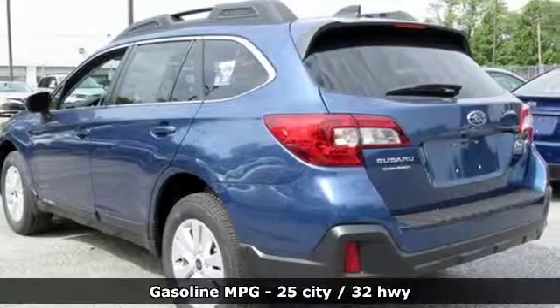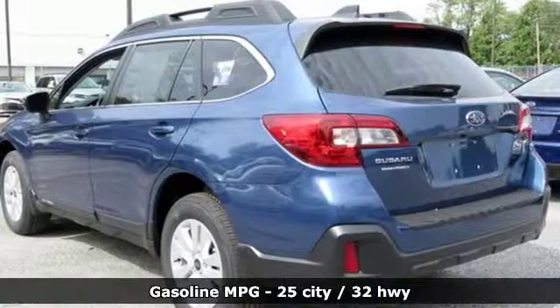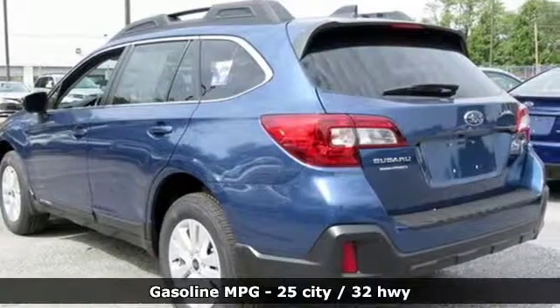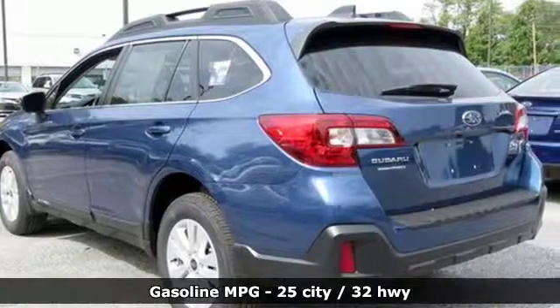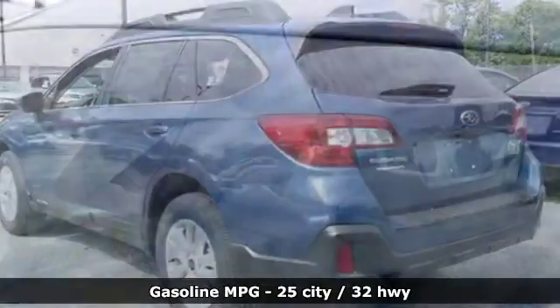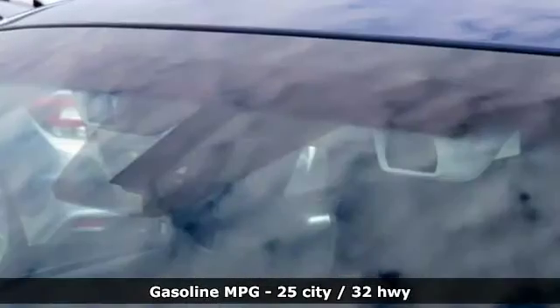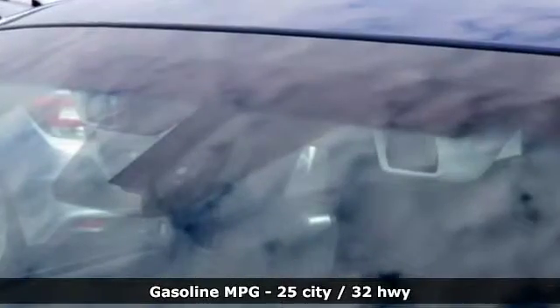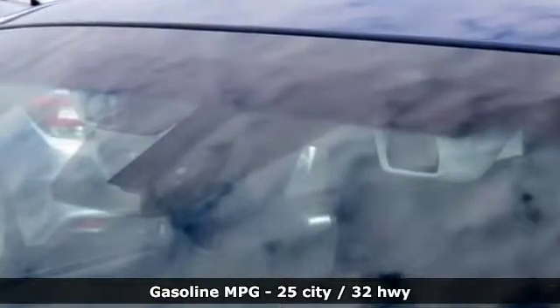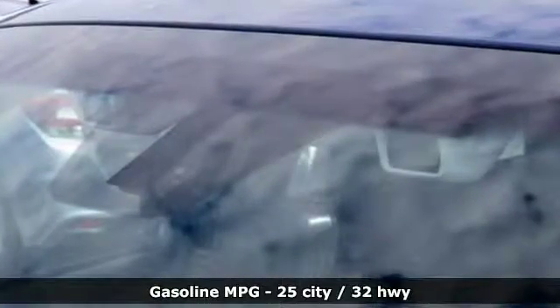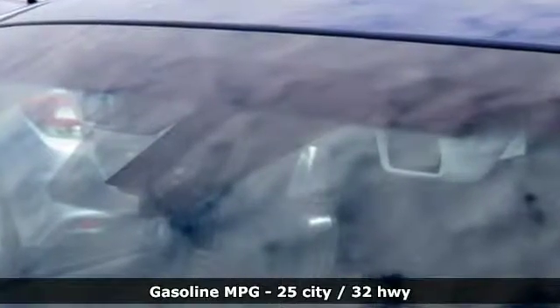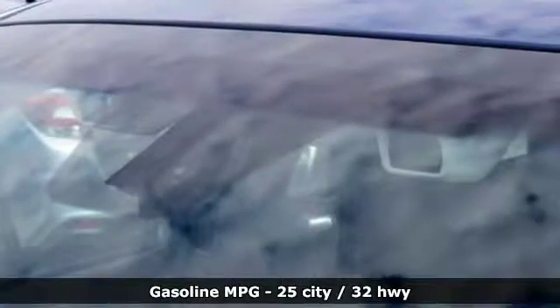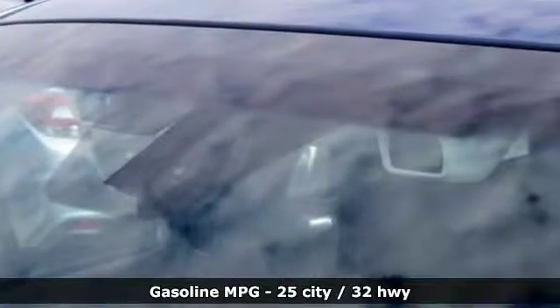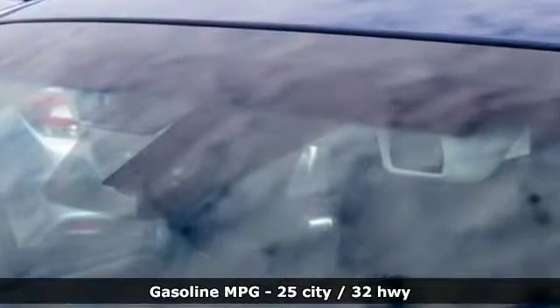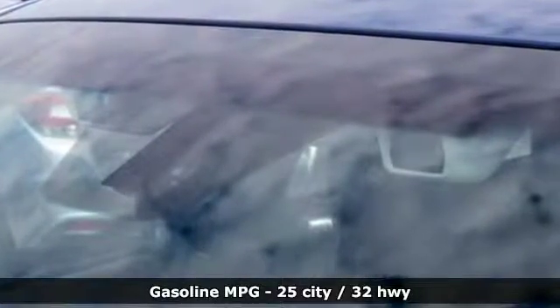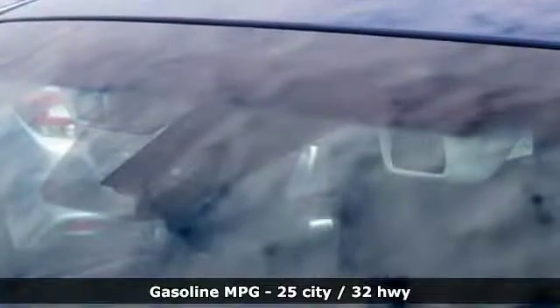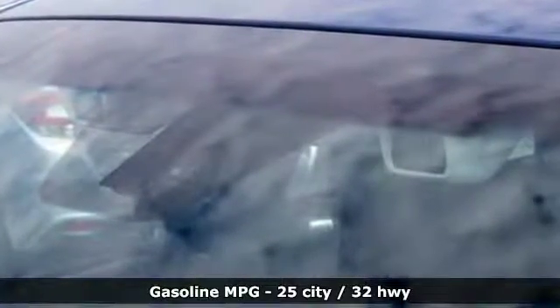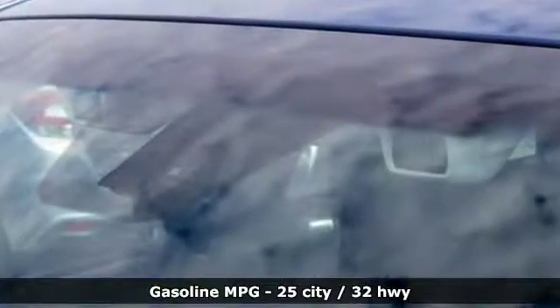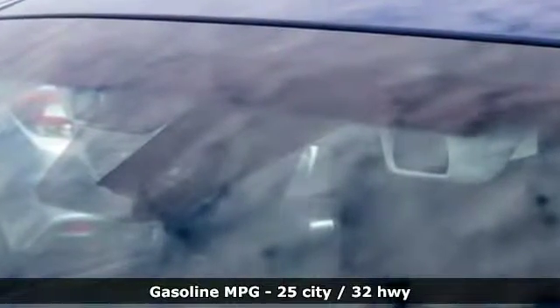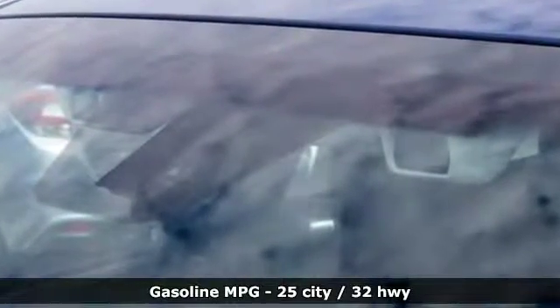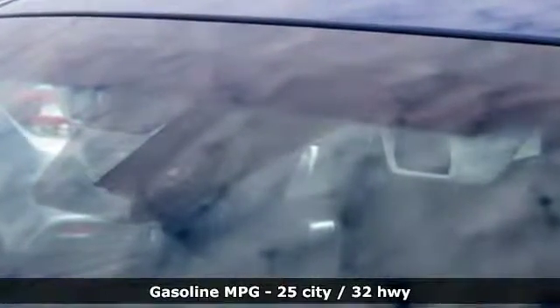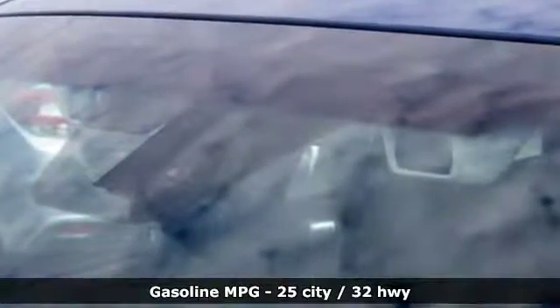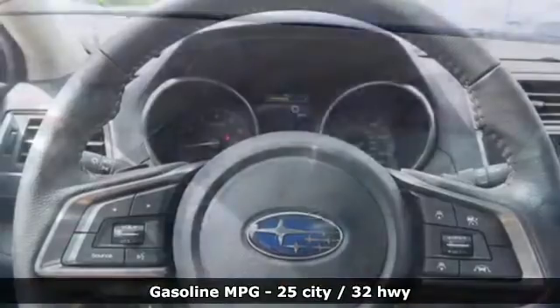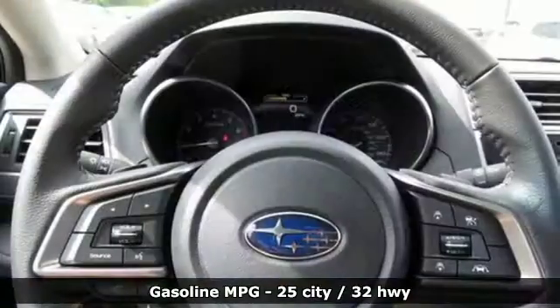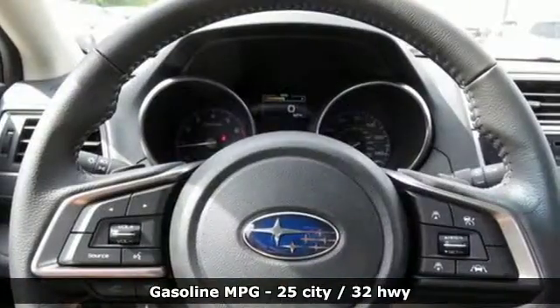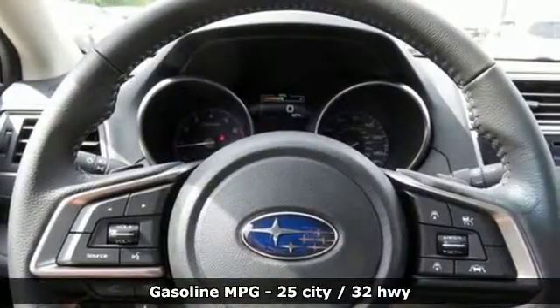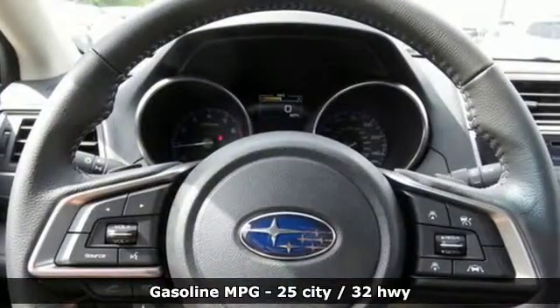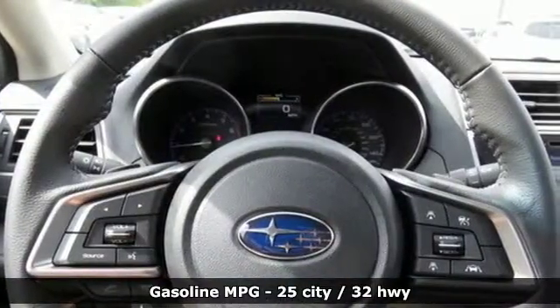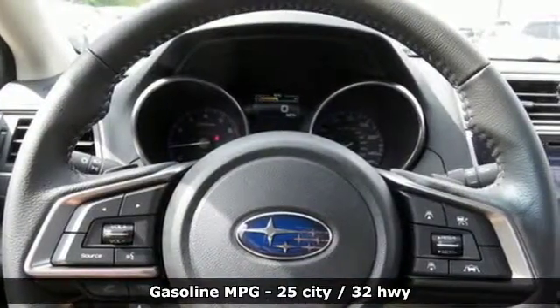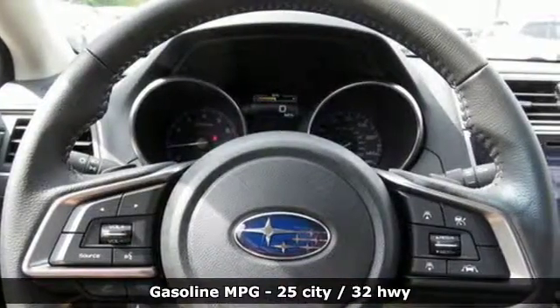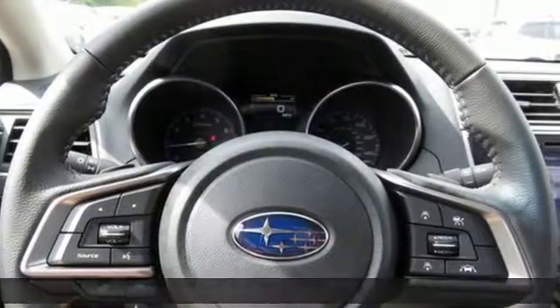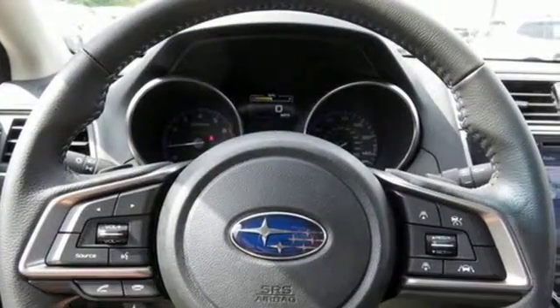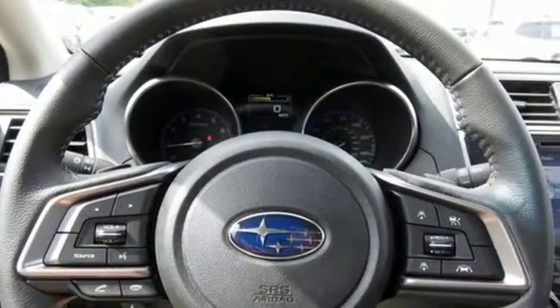Streaming audio, power heated mirrors, dual zone climate control, auto dimming rear view mirror, wireless phone connectivity.